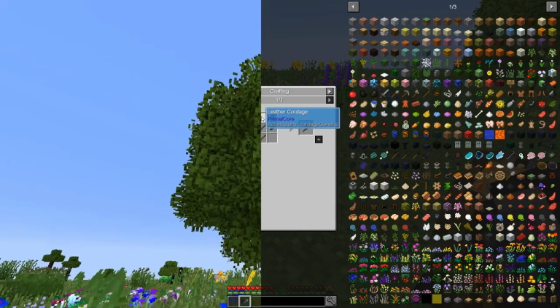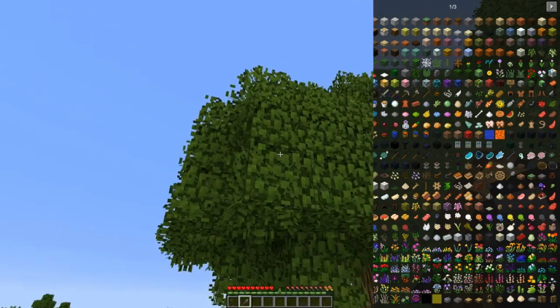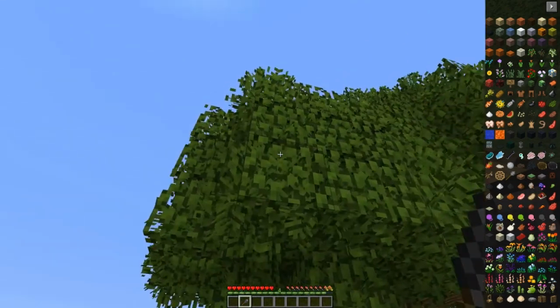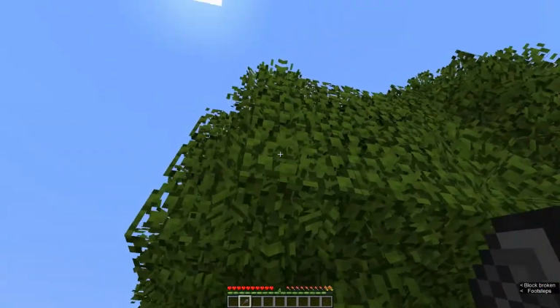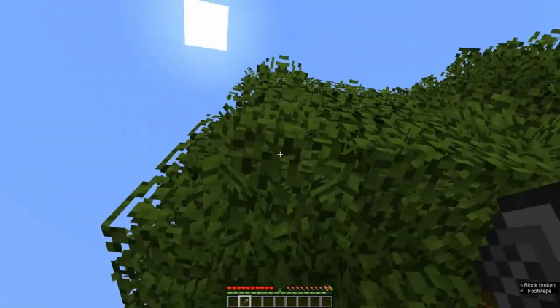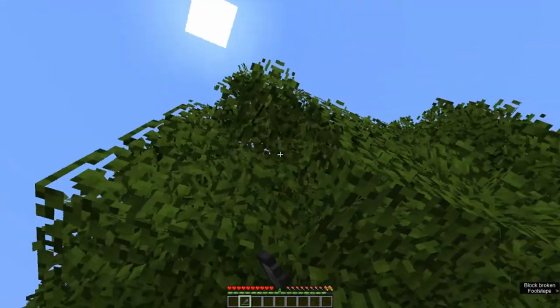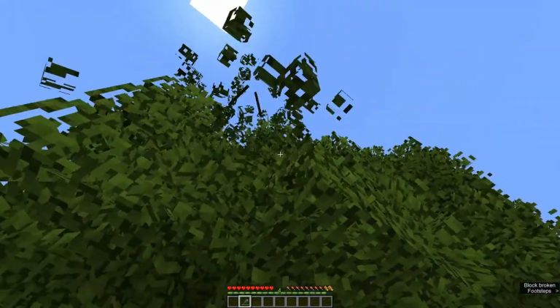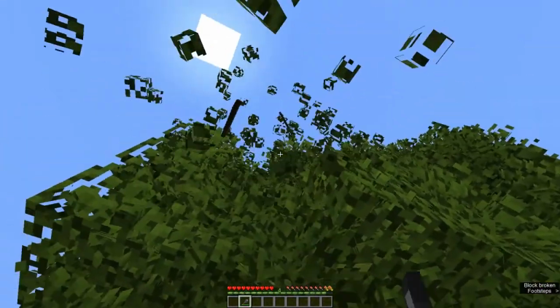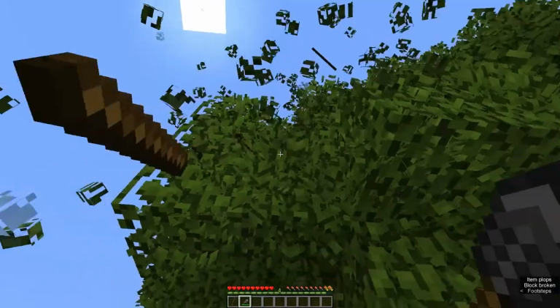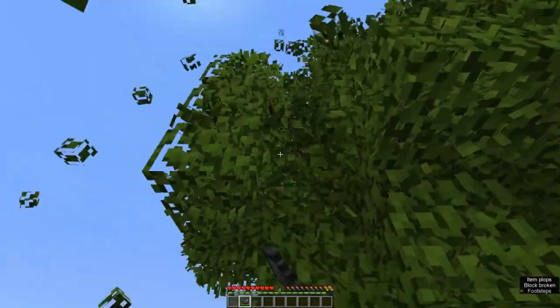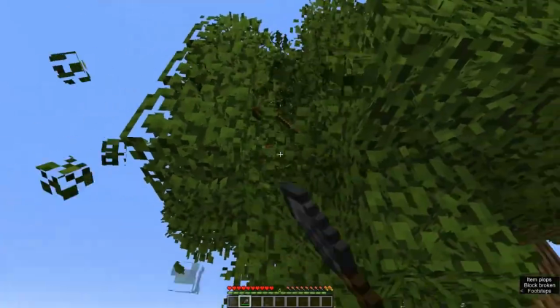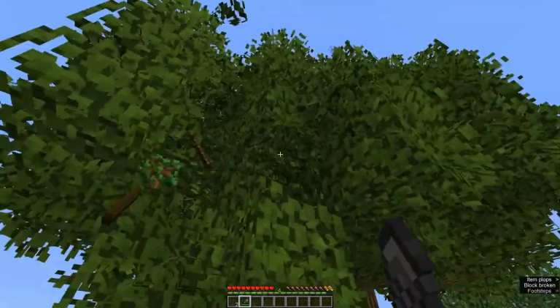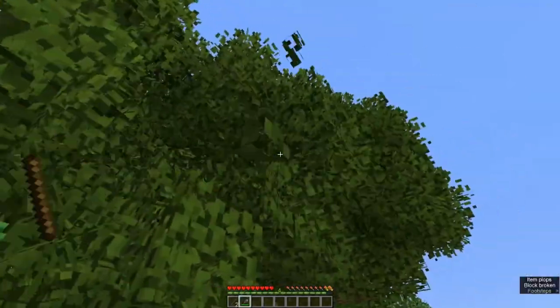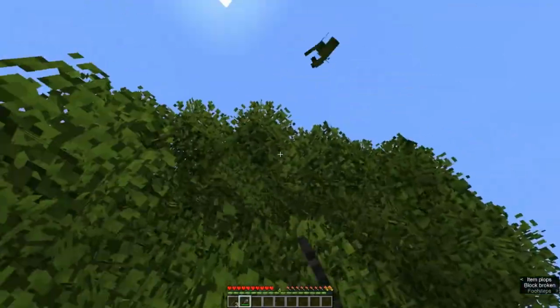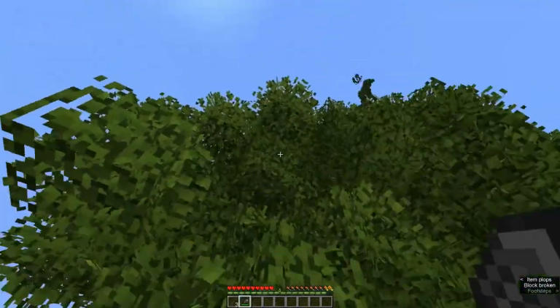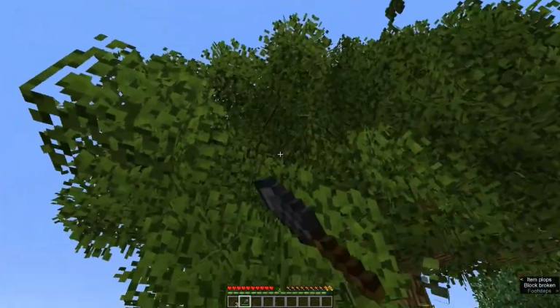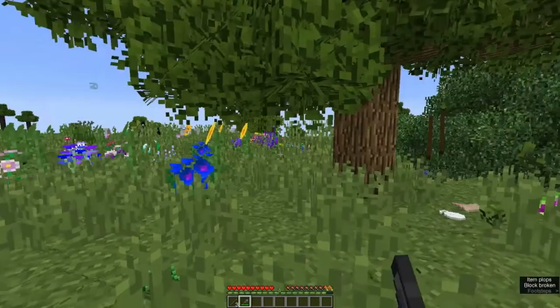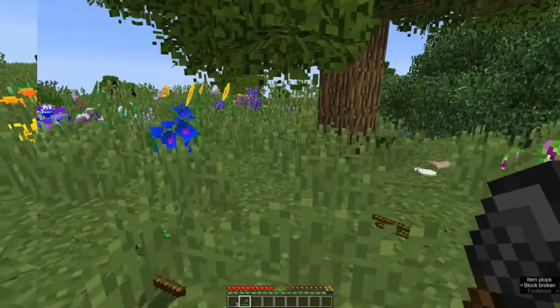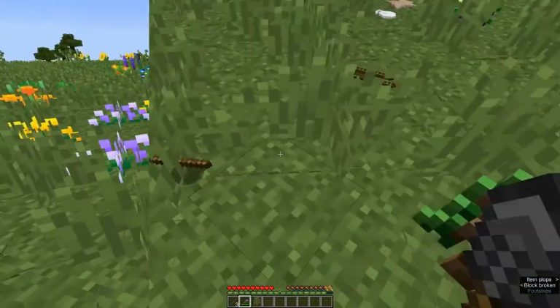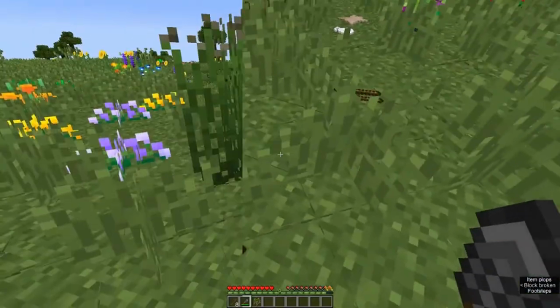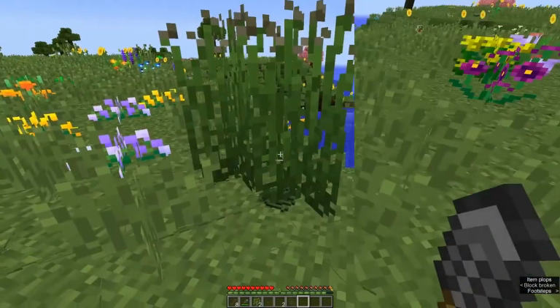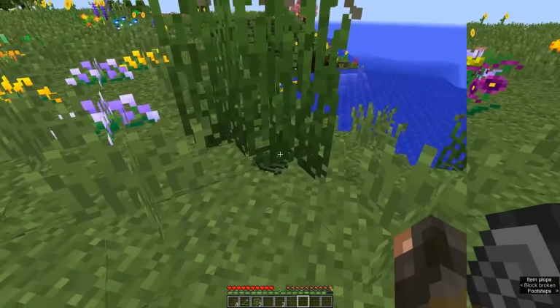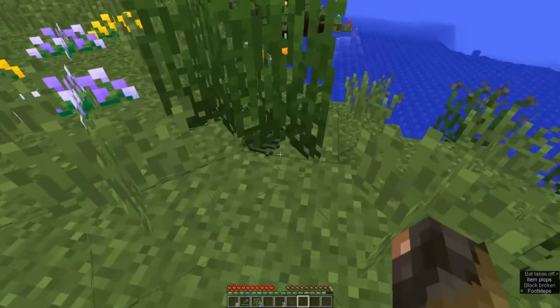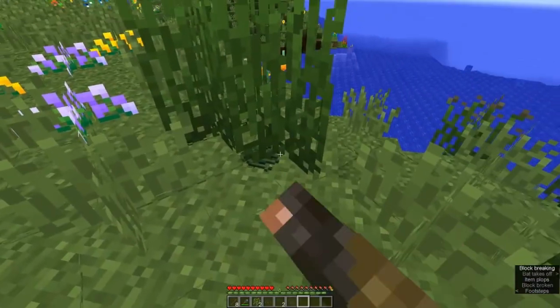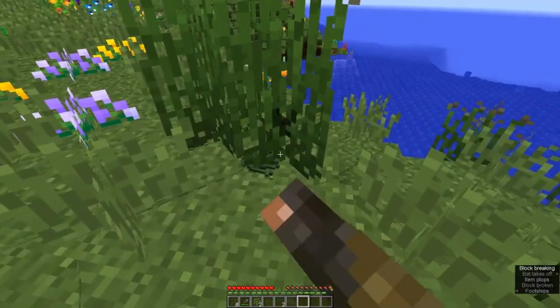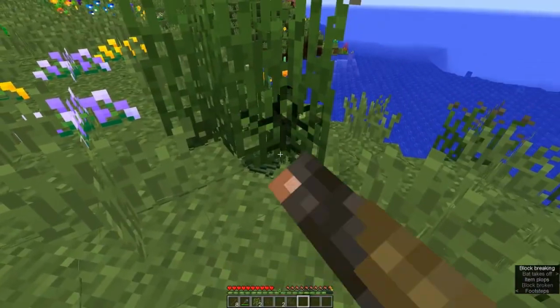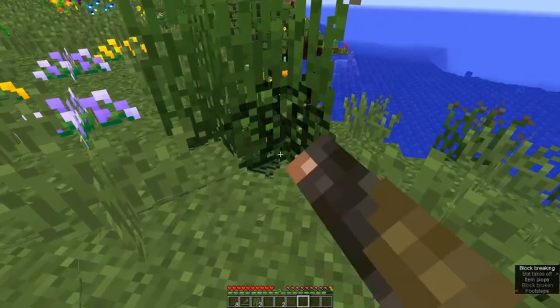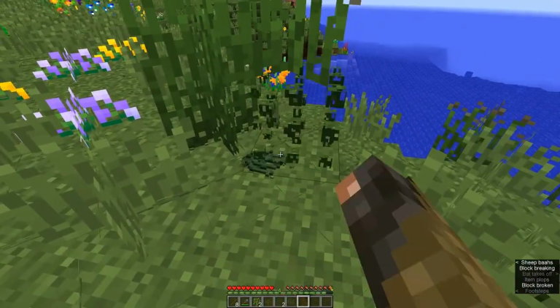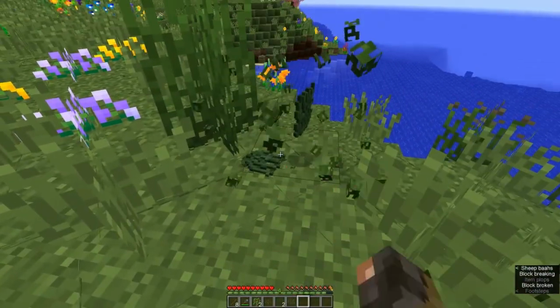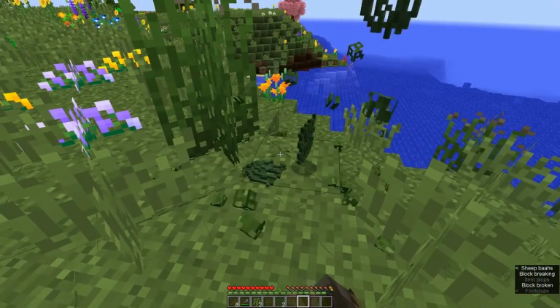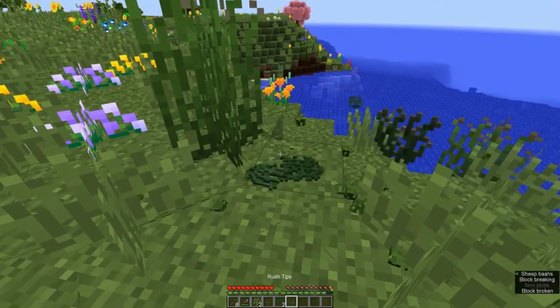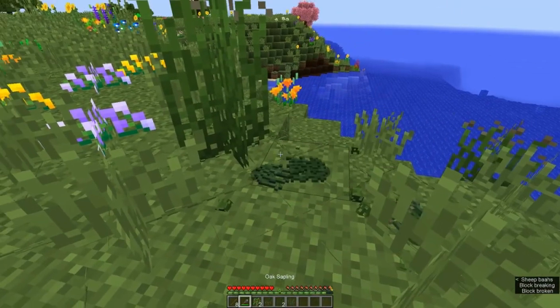Left-click with the work blade on leaves, grass, or rushes to instantly break them for their materials.